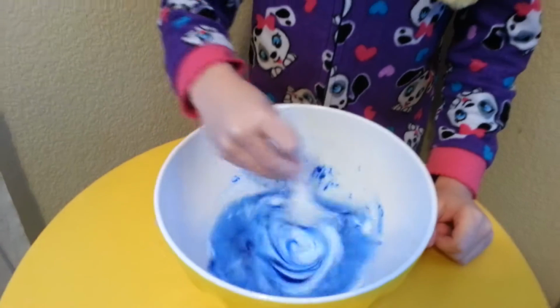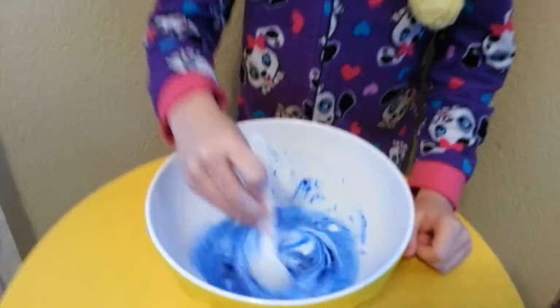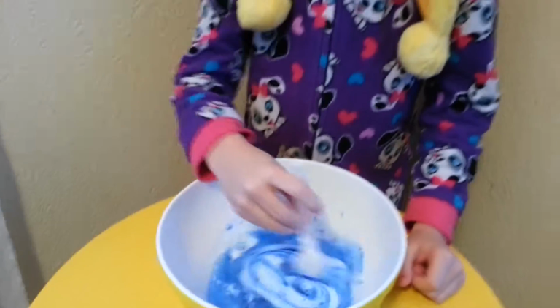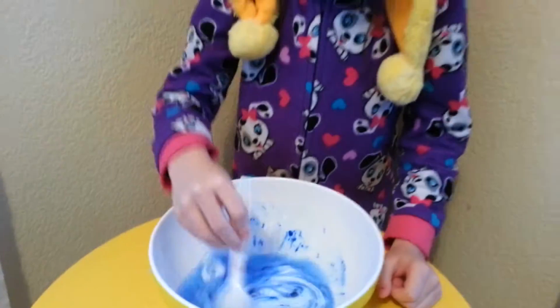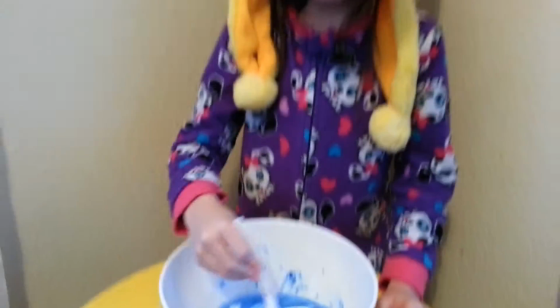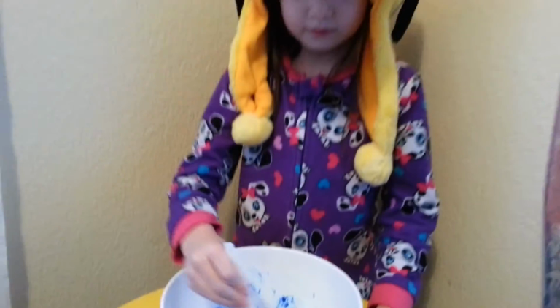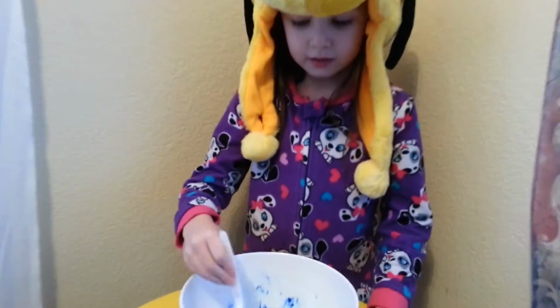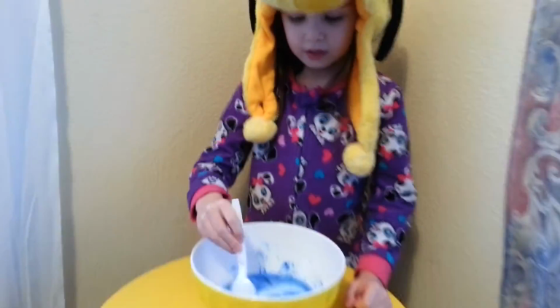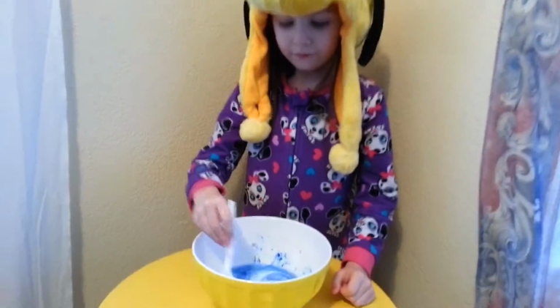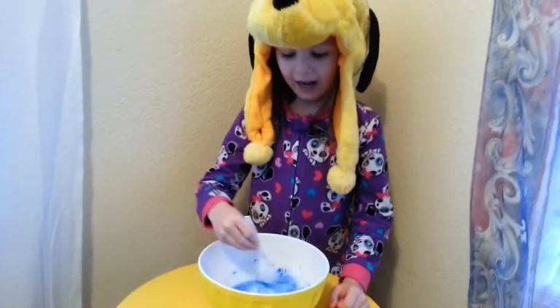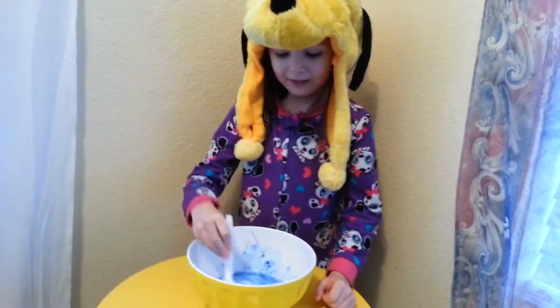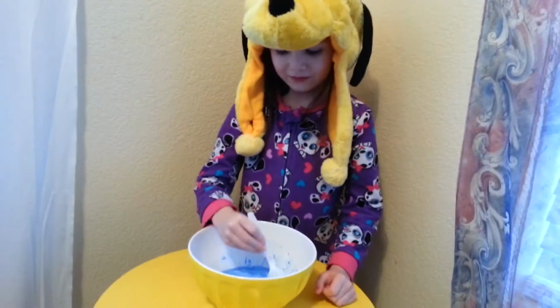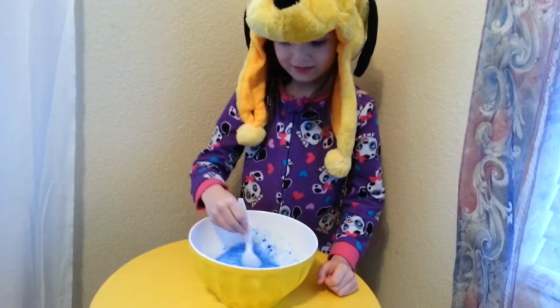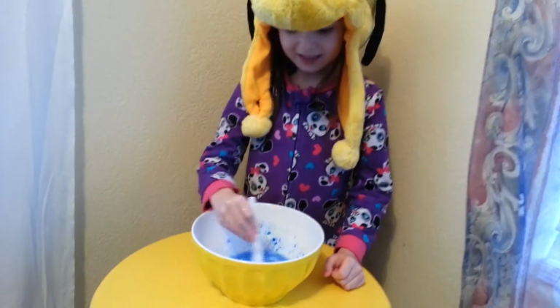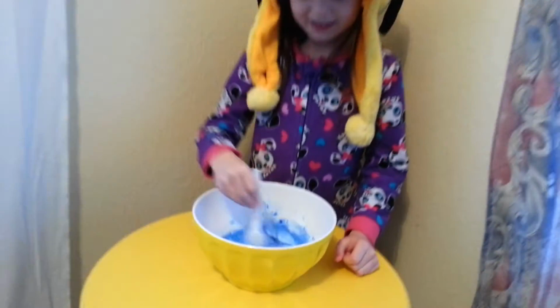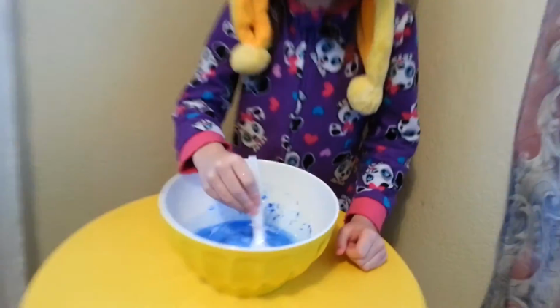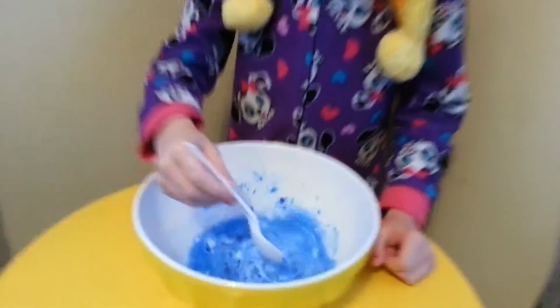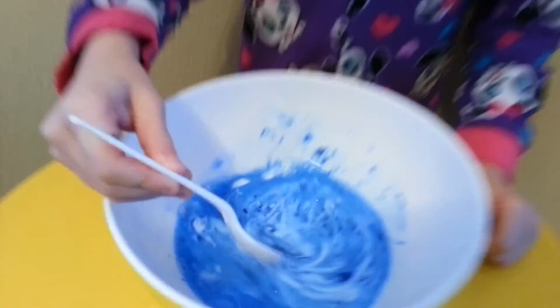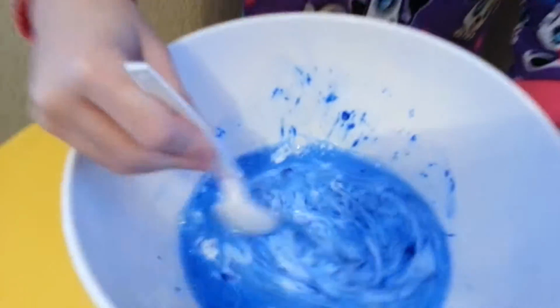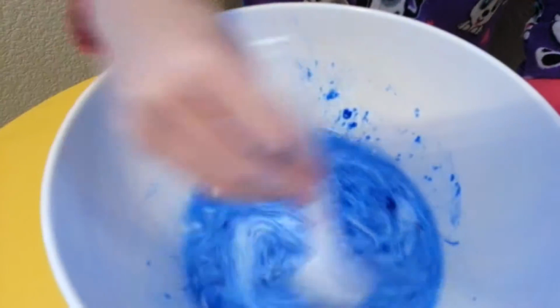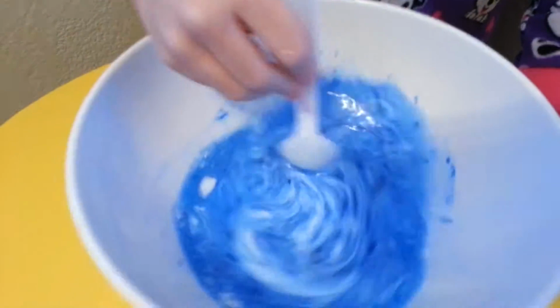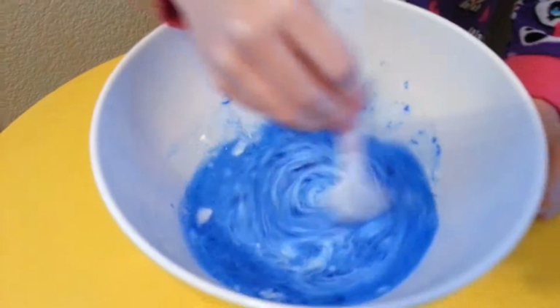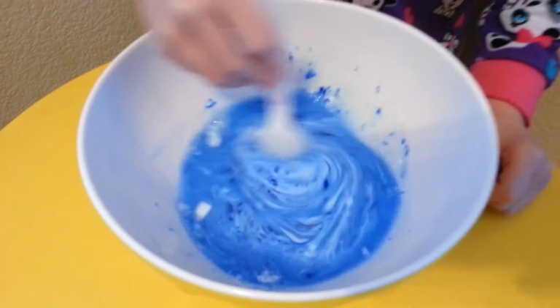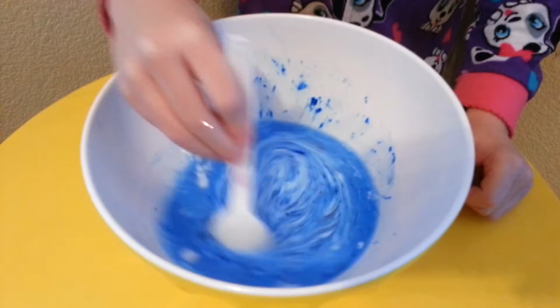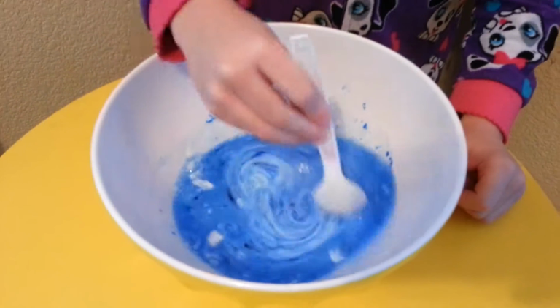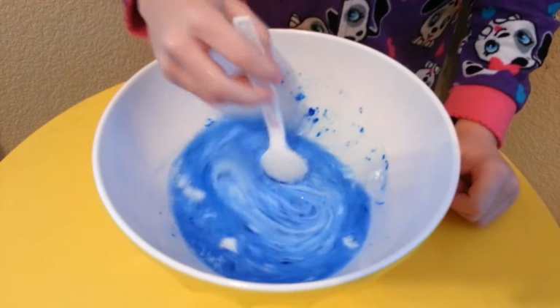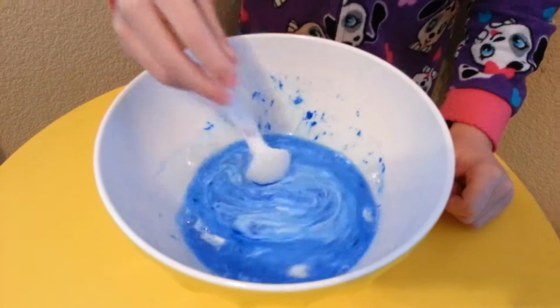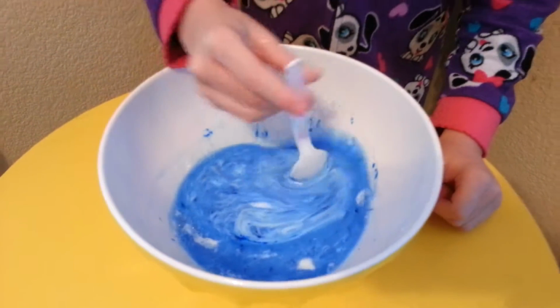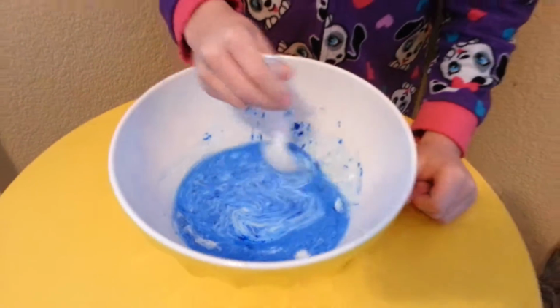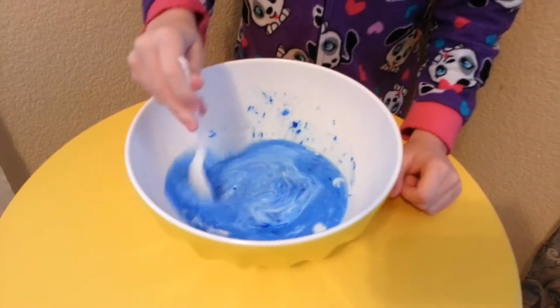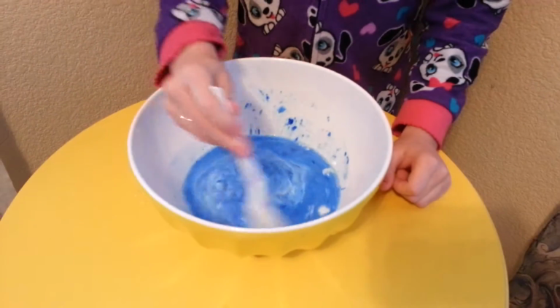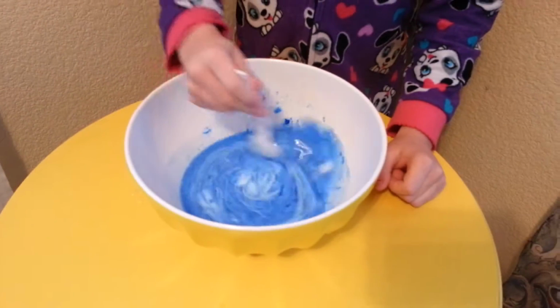How old are you? Five. What are you making? Swine. That's right.